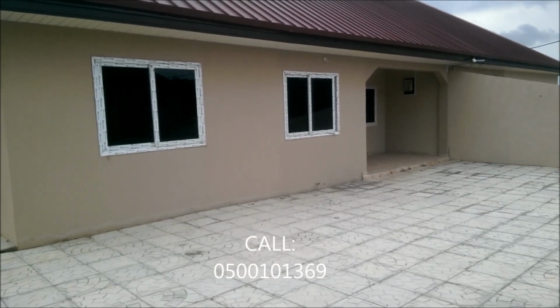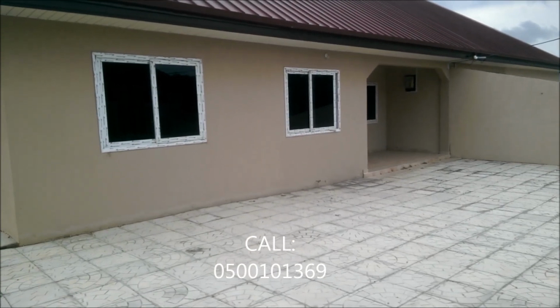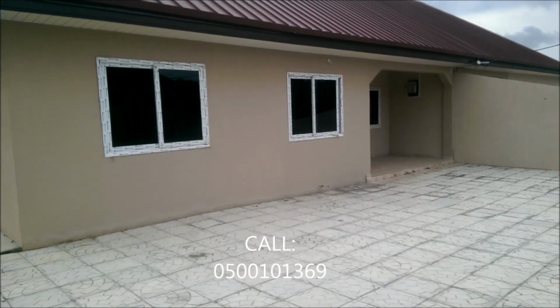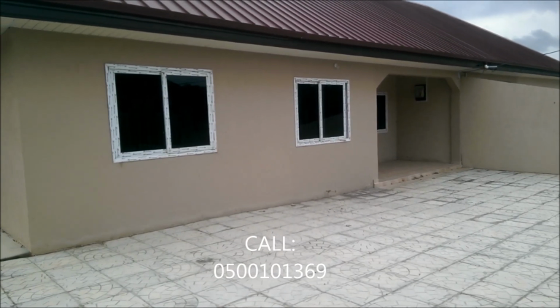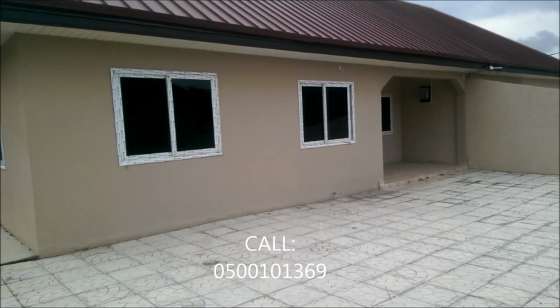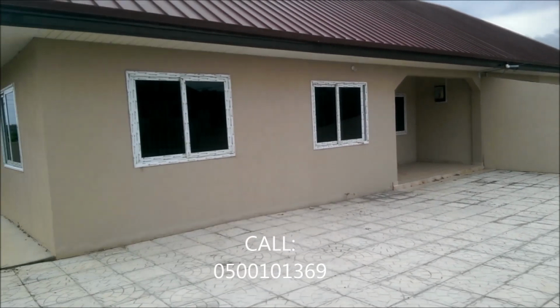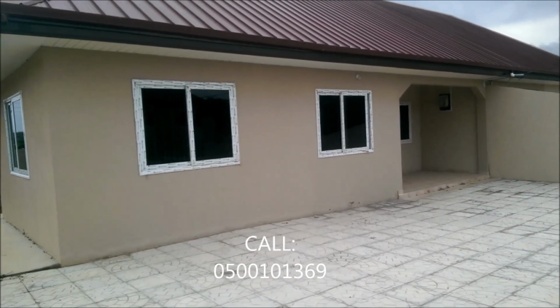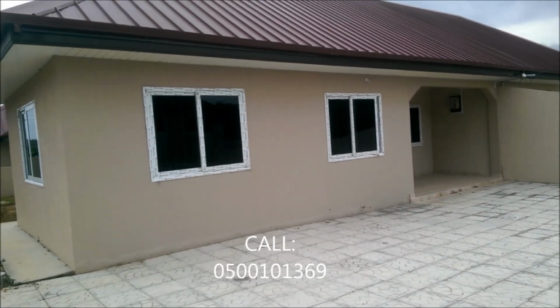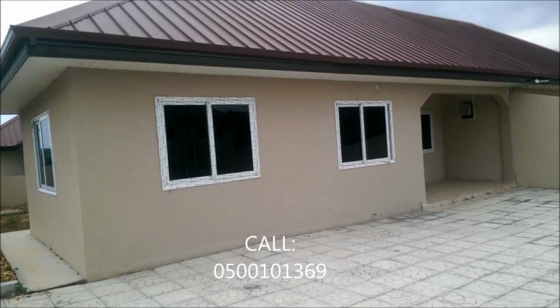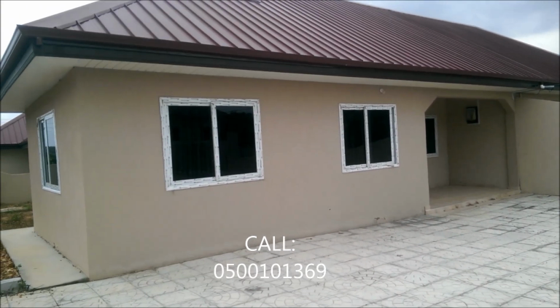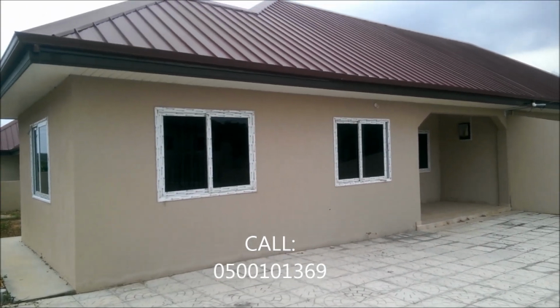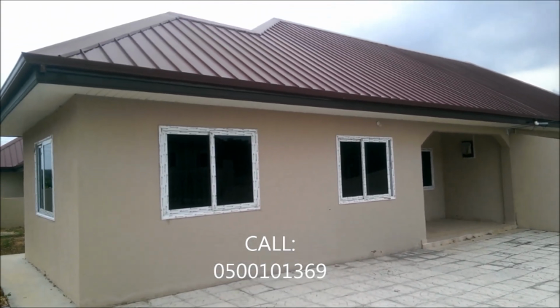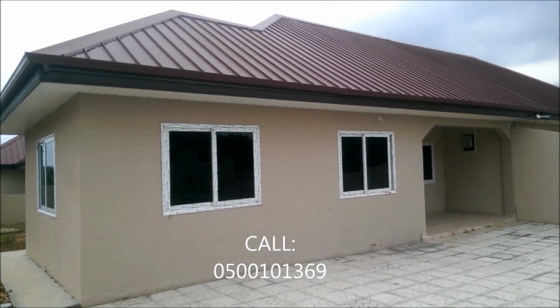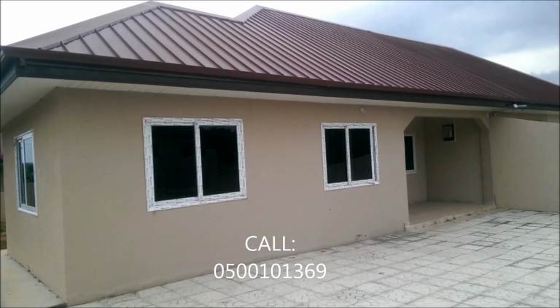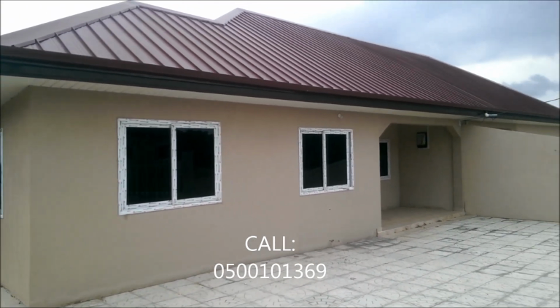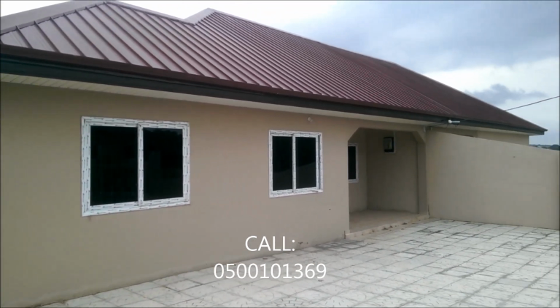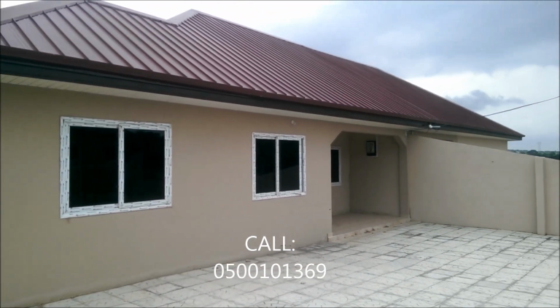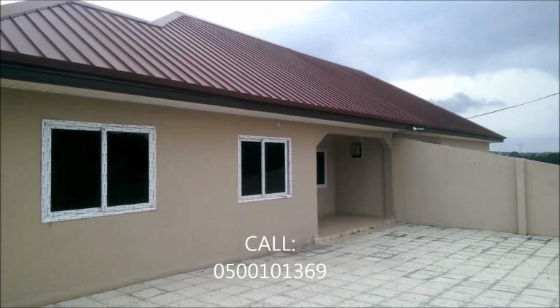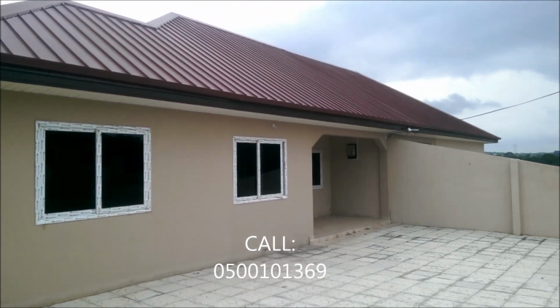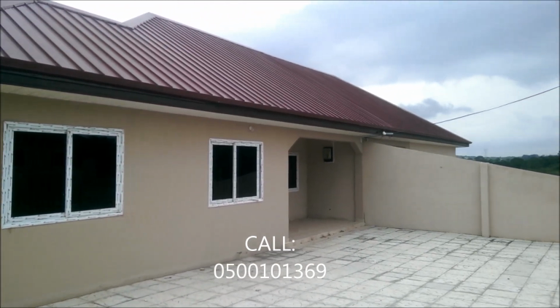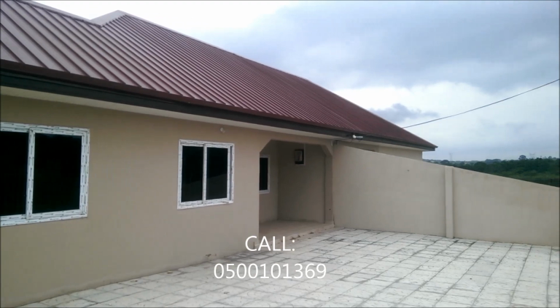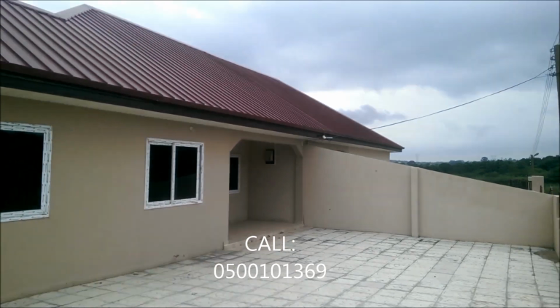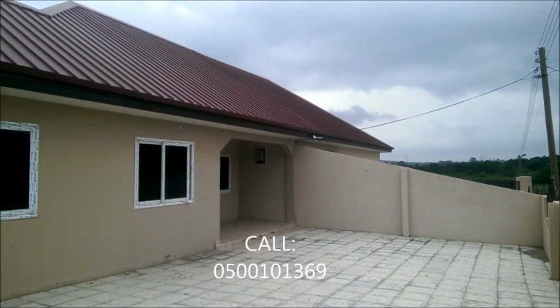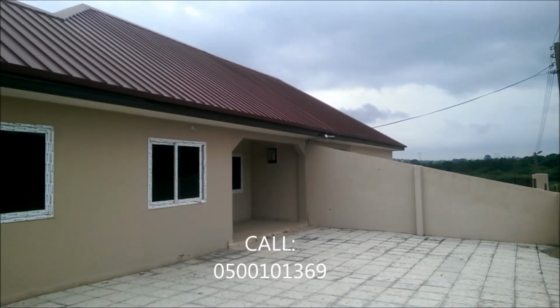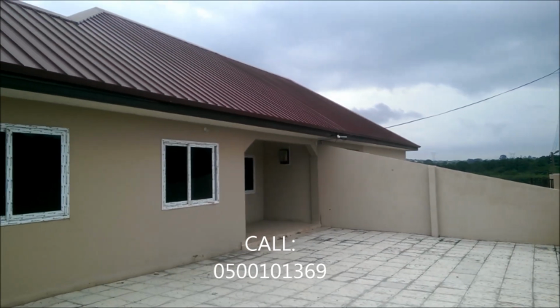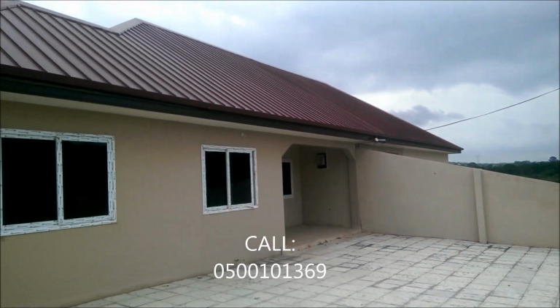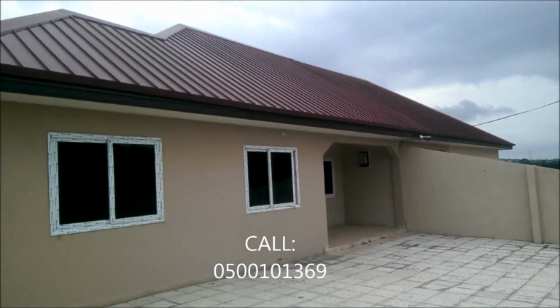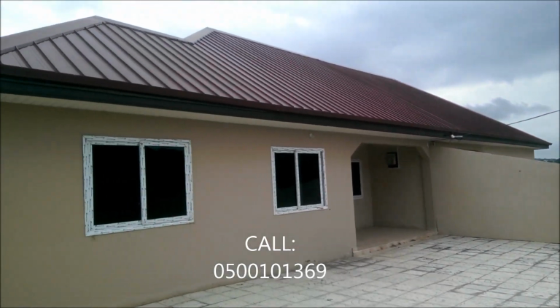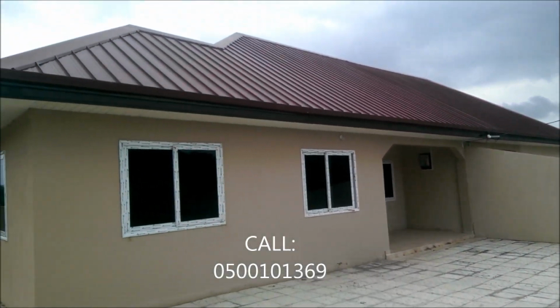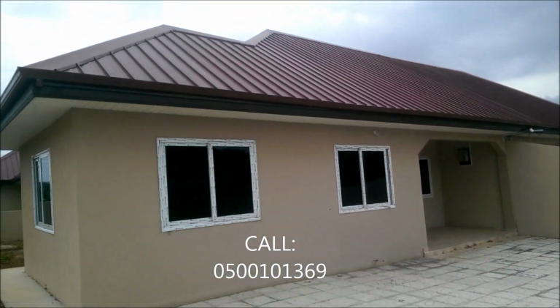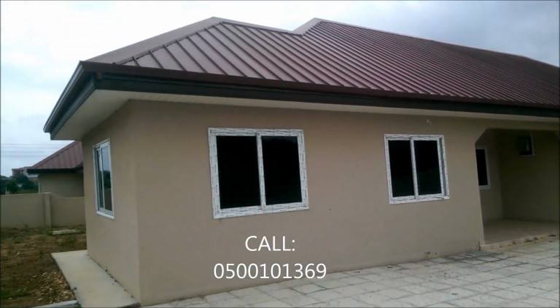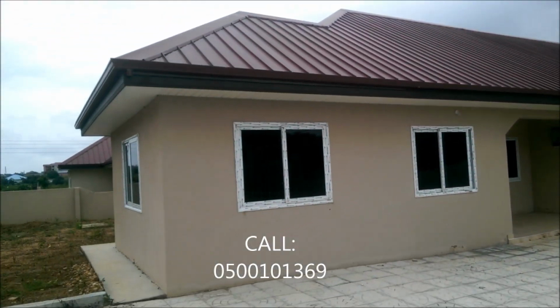This is Property Hunter Ghana. My name is Mr. Addison, and I am your hunter for the day.